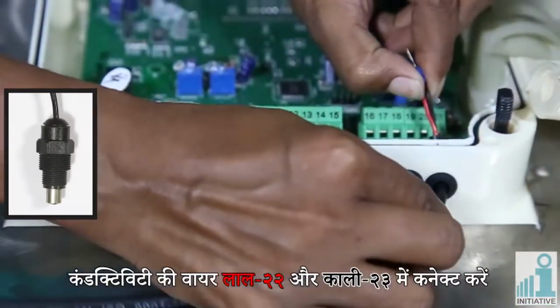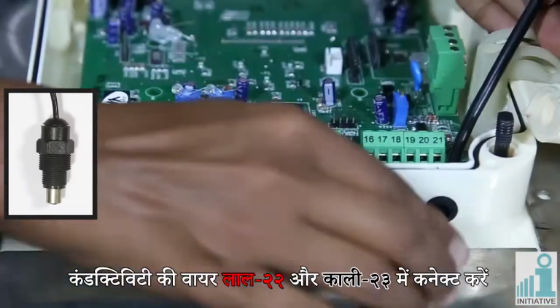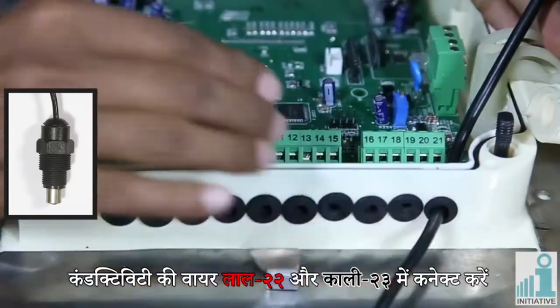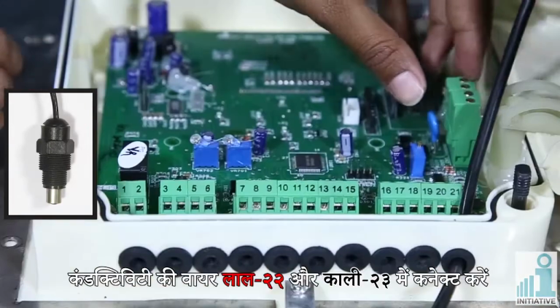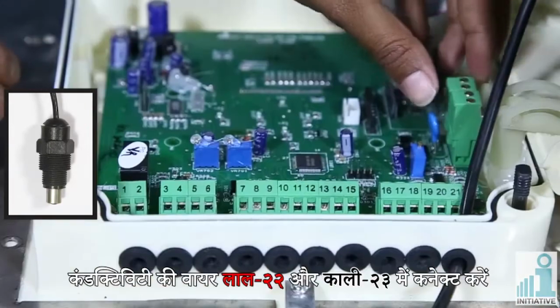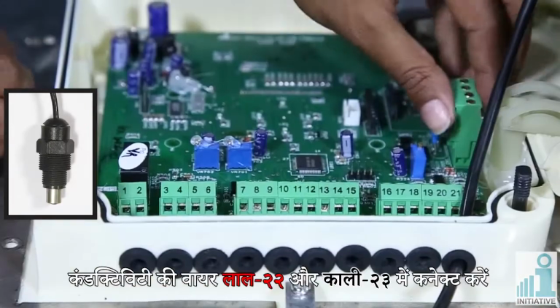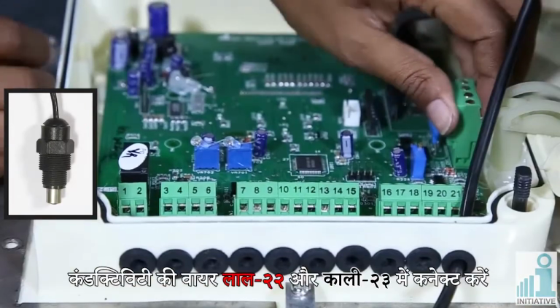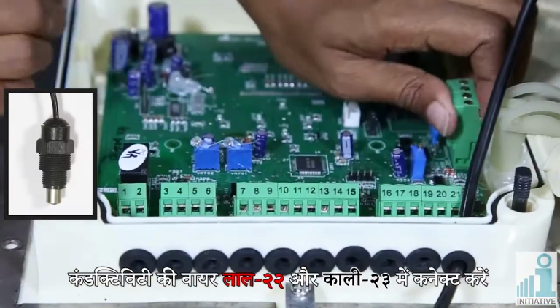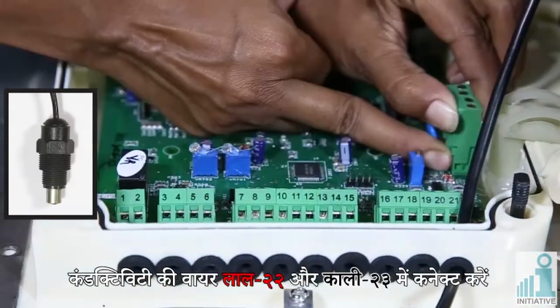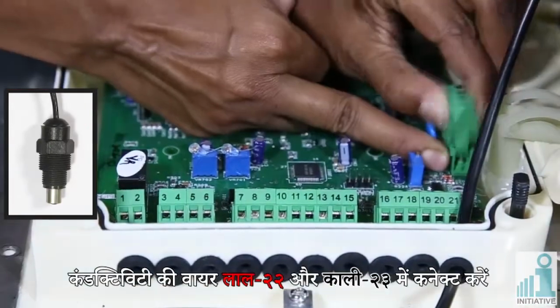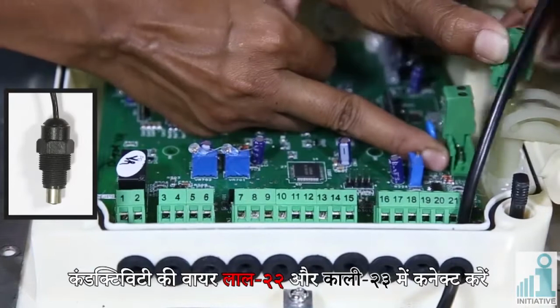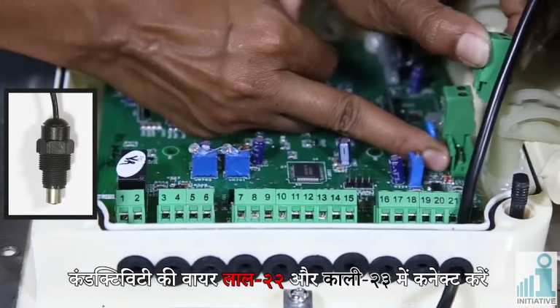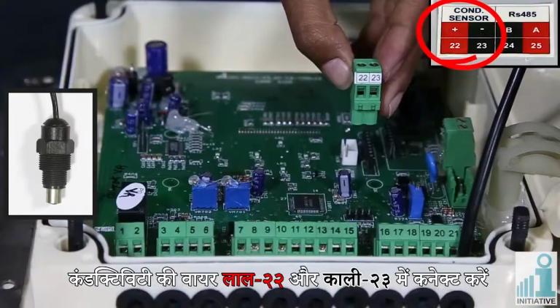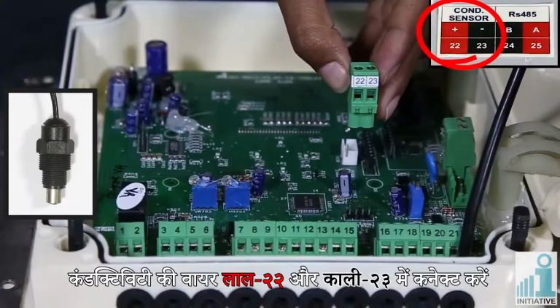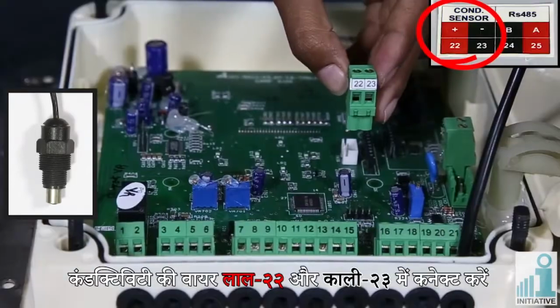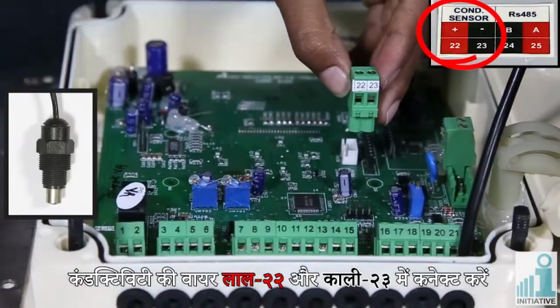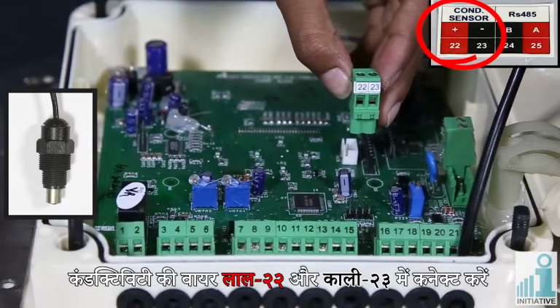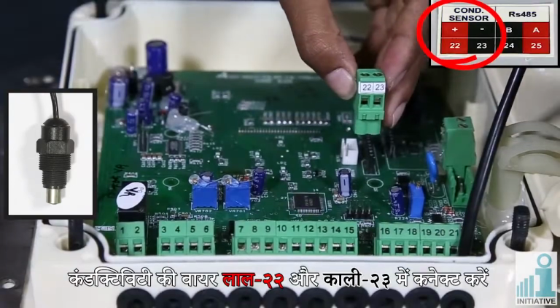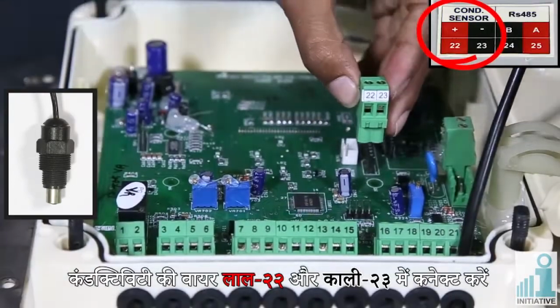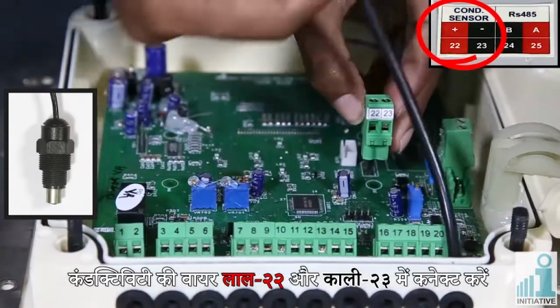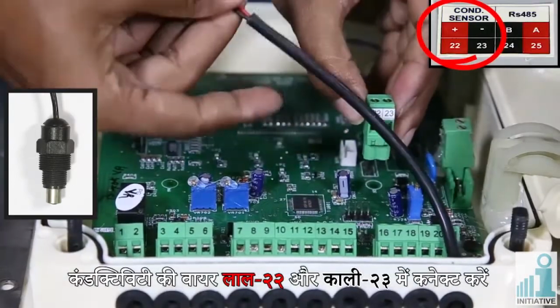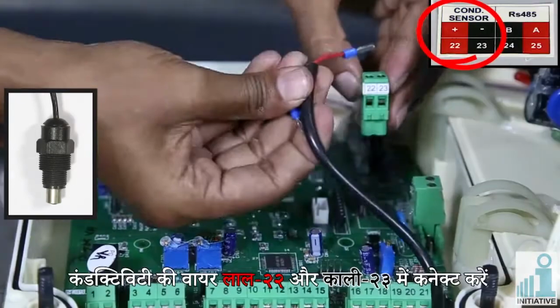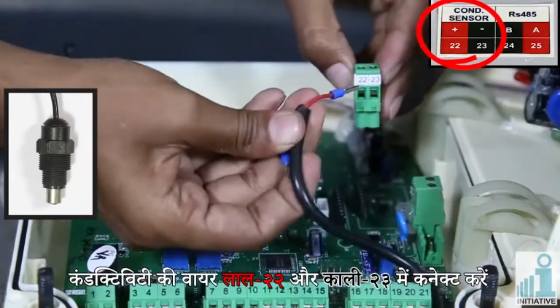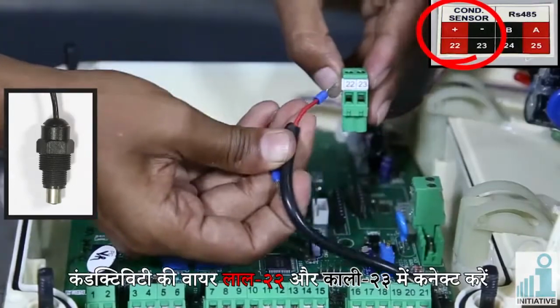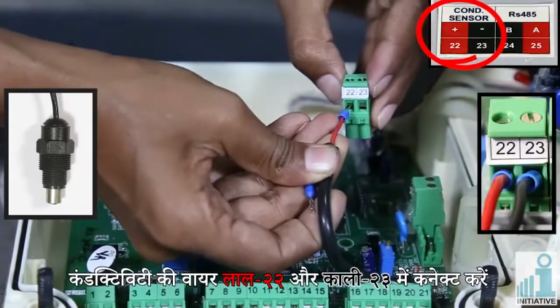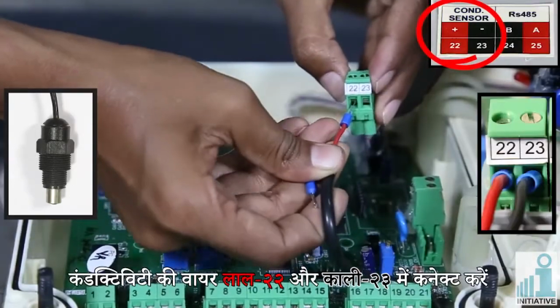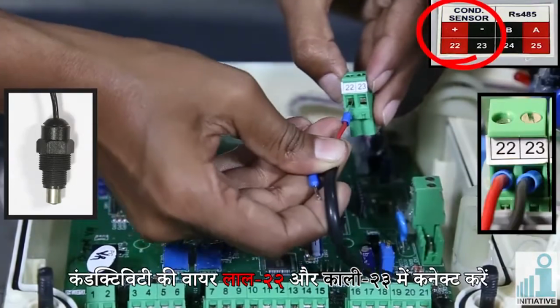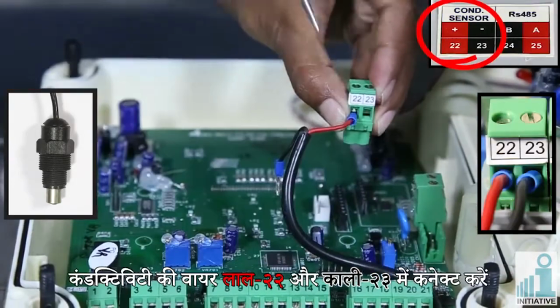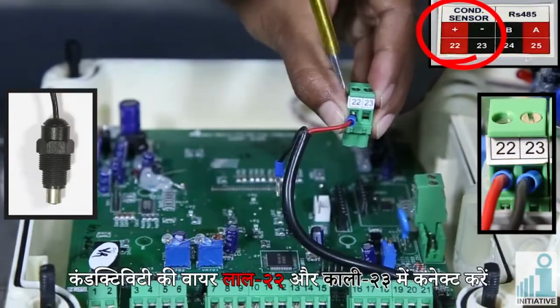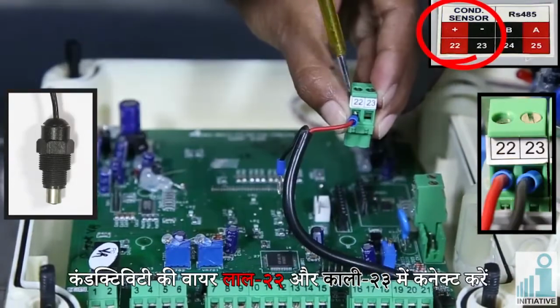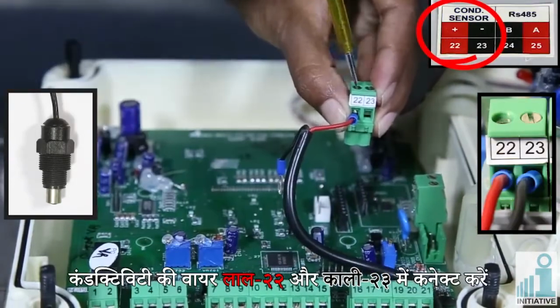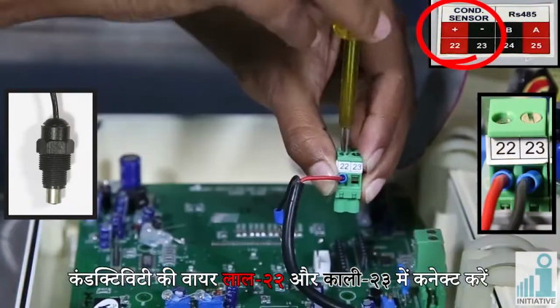Connect conductivity wires: red in connector number twenty-two and black in connector number twenty-three.